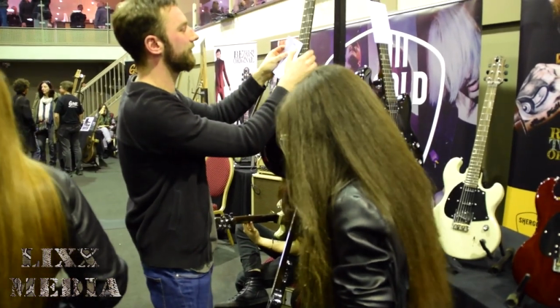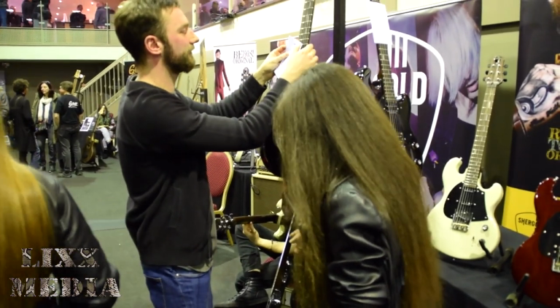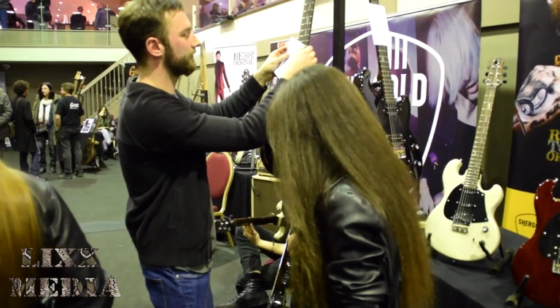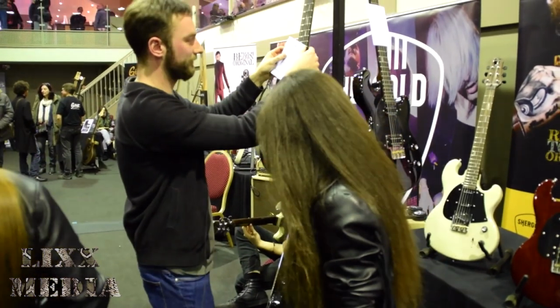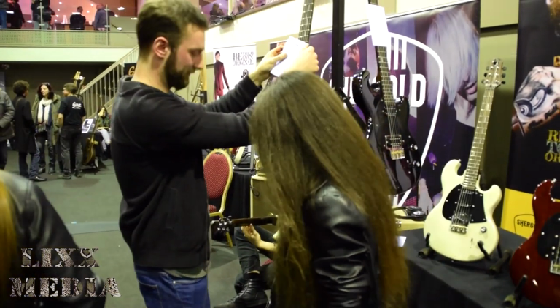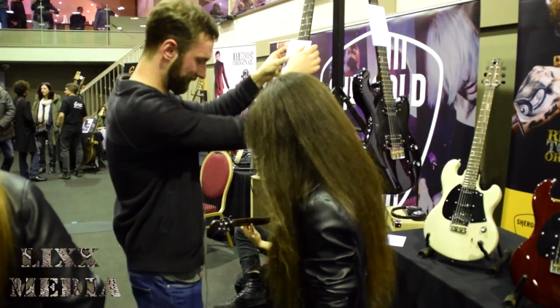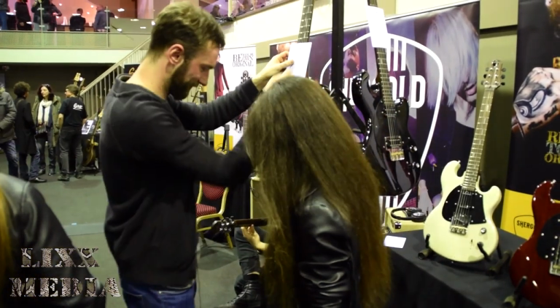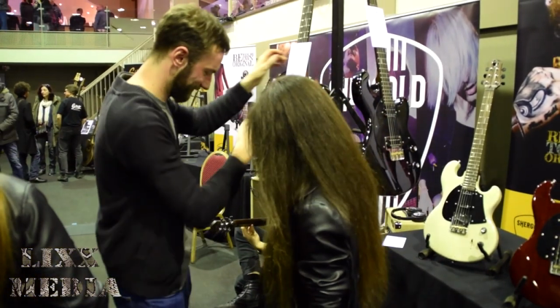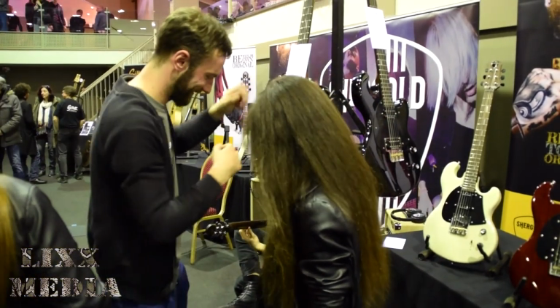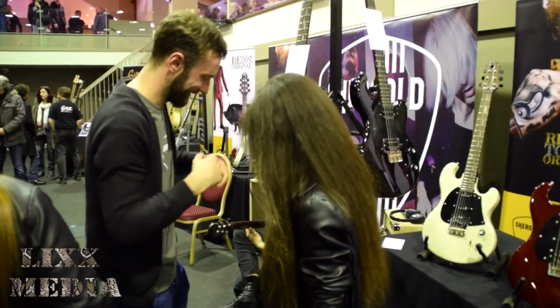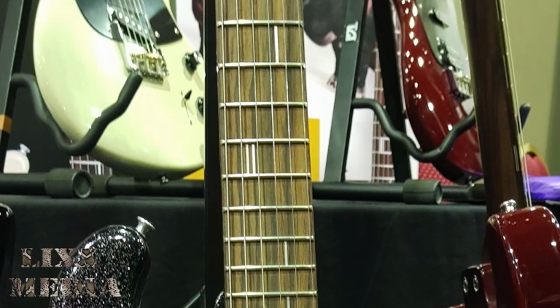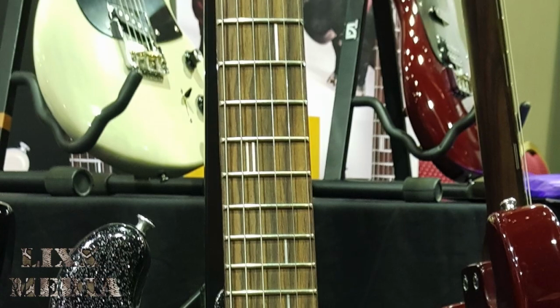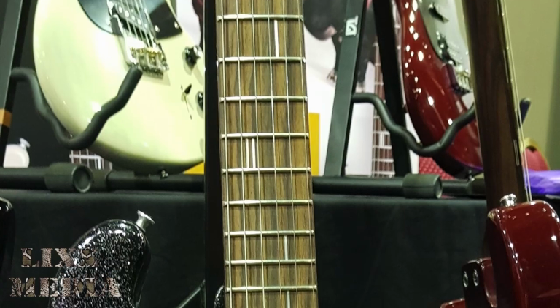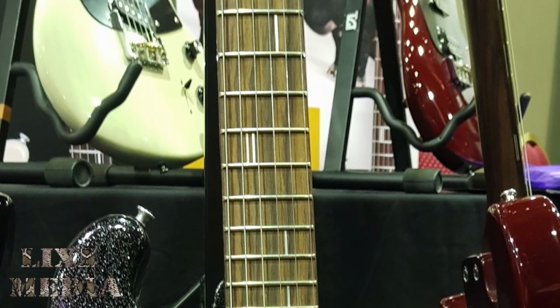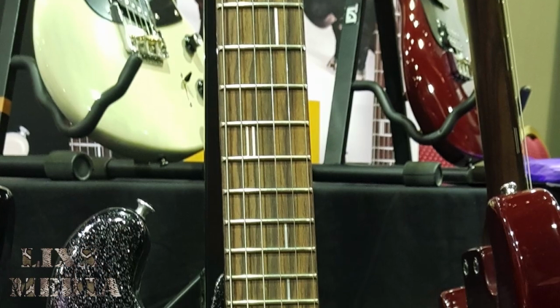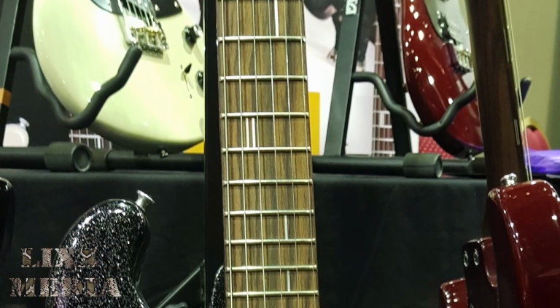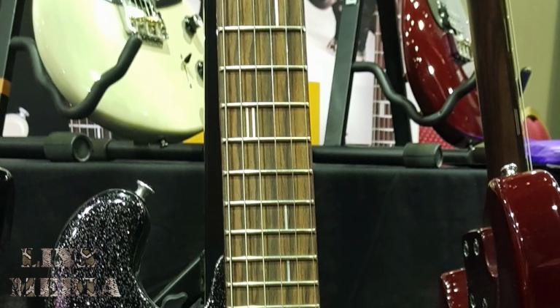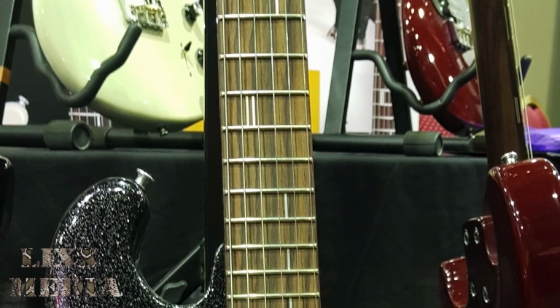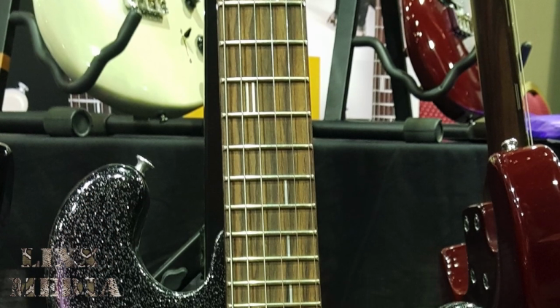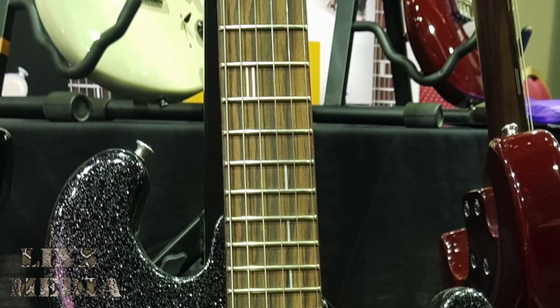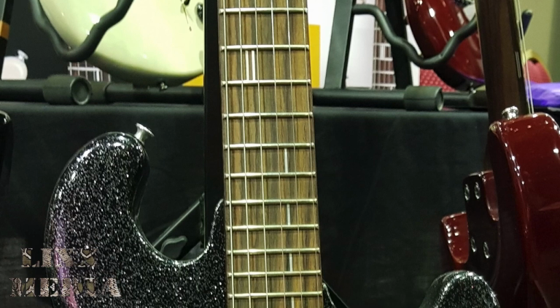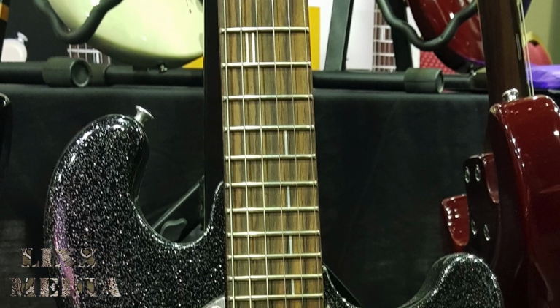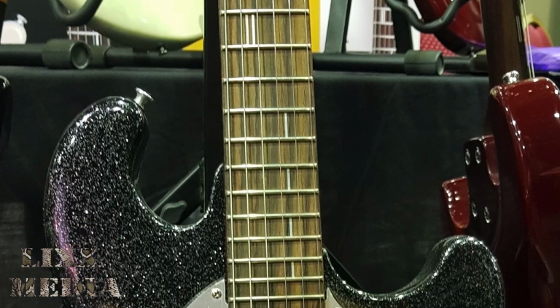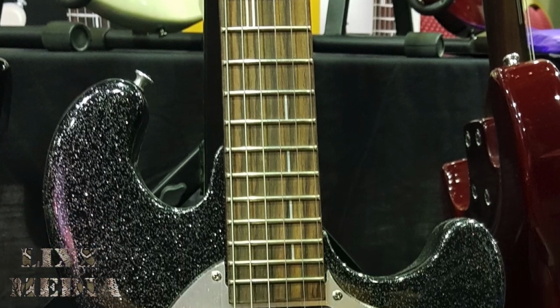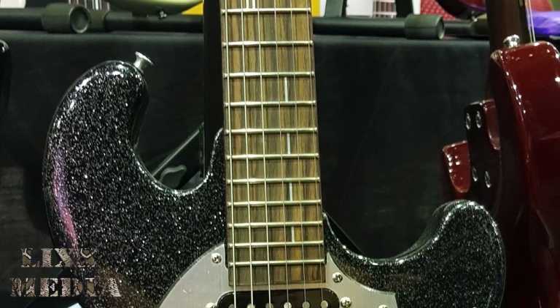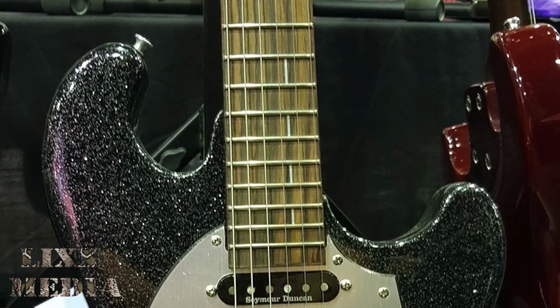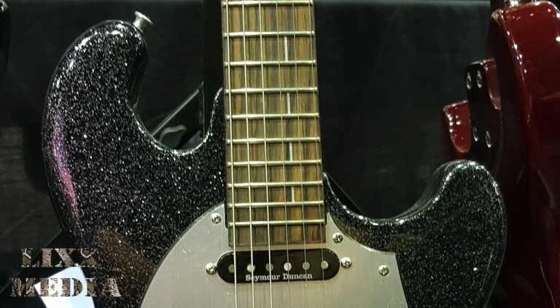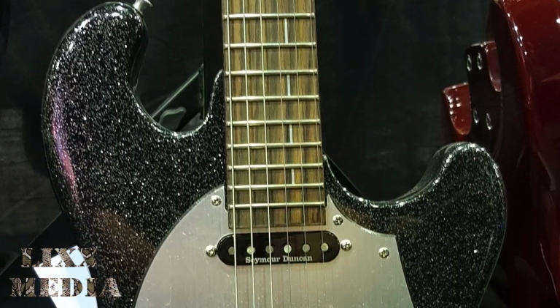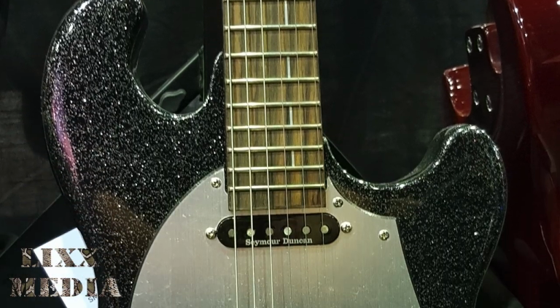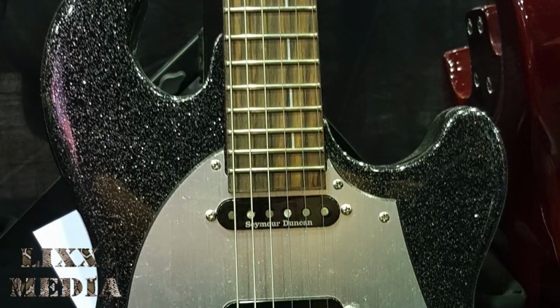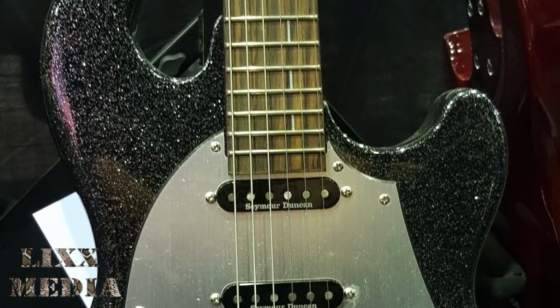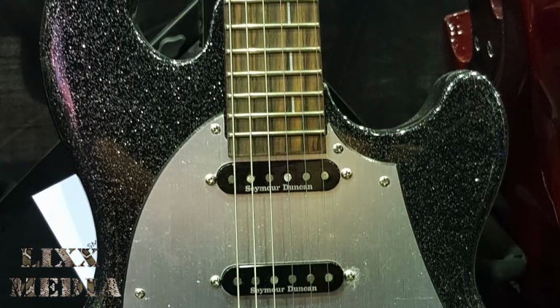This one's called Maya — the sparkly one. I probably like that one. Who doesn't love a sparkly guitar, right?